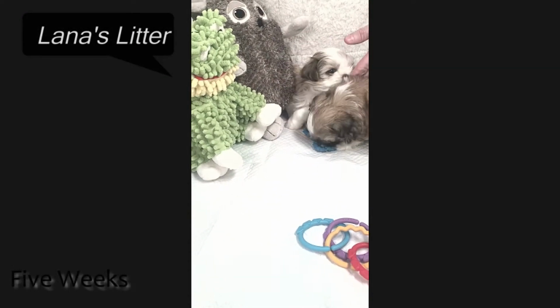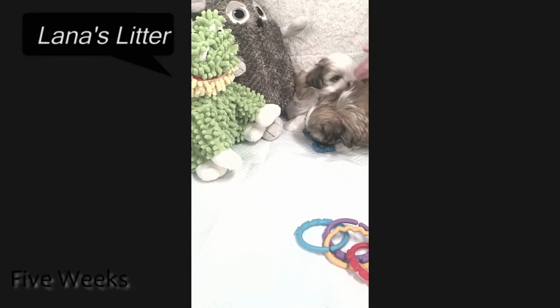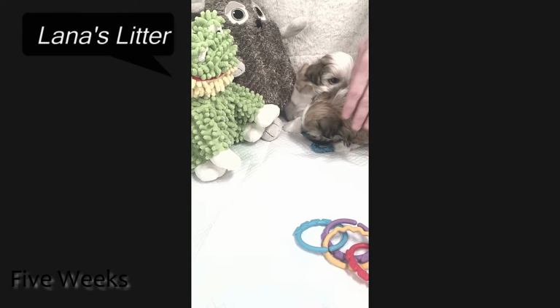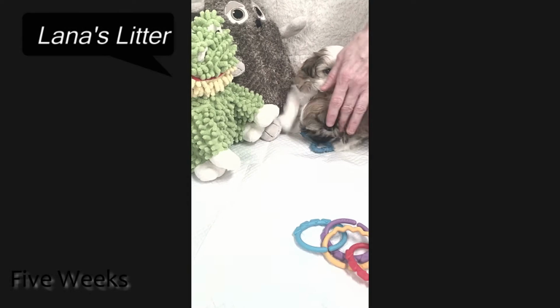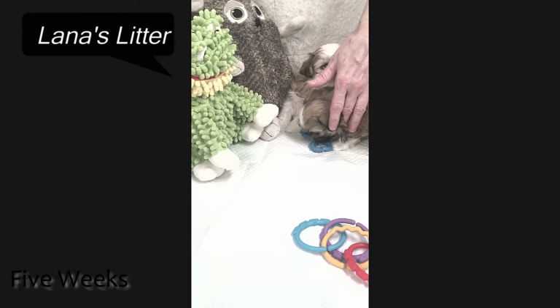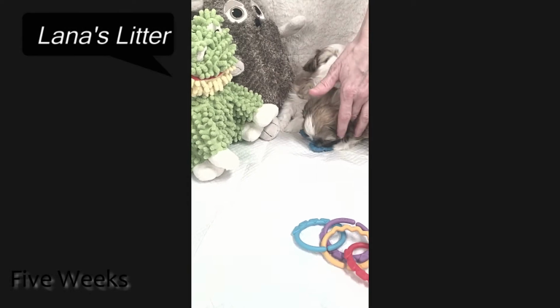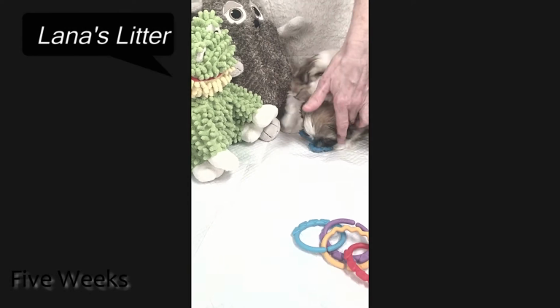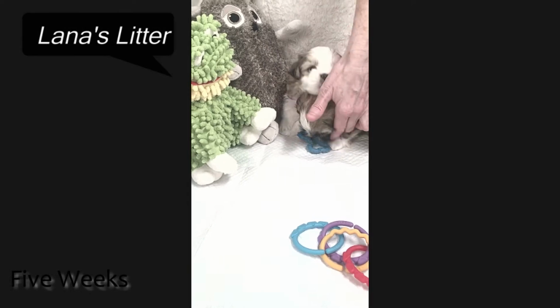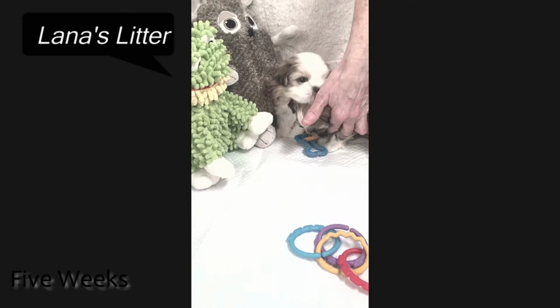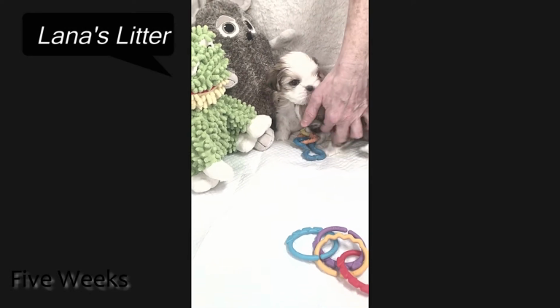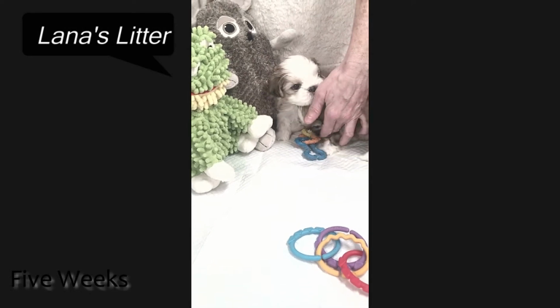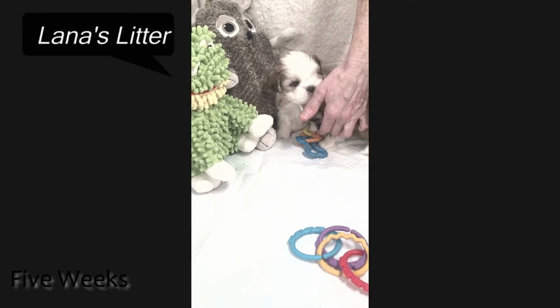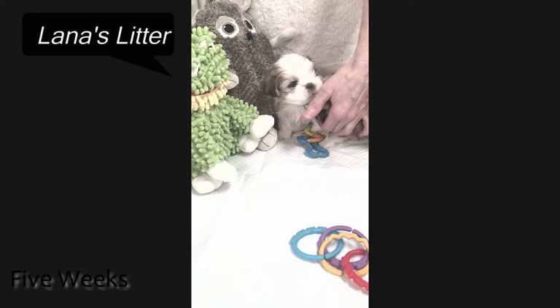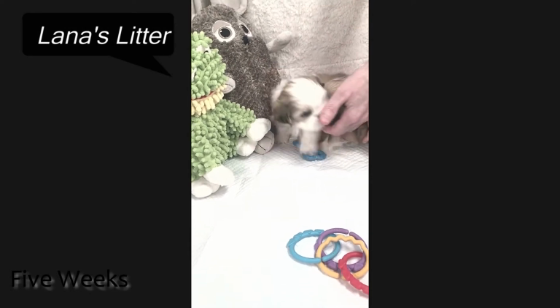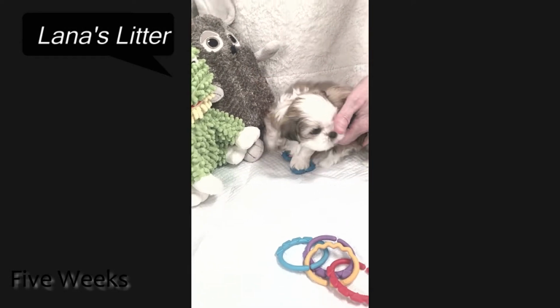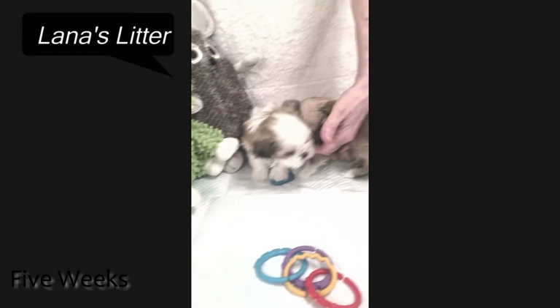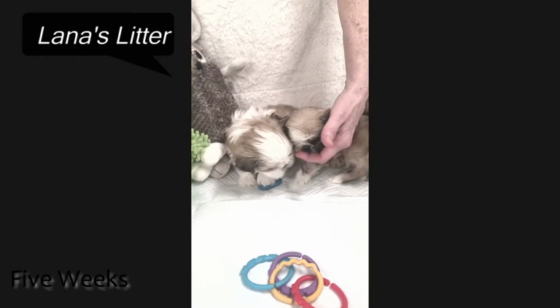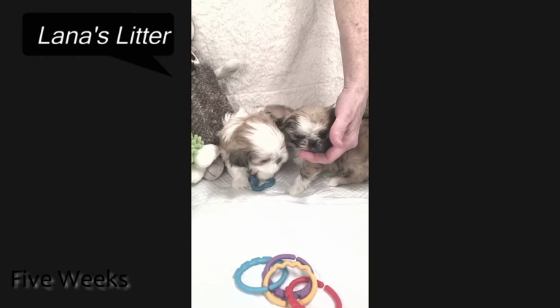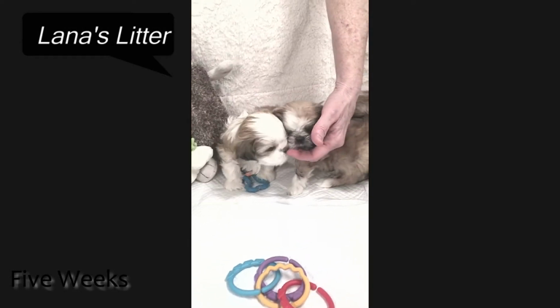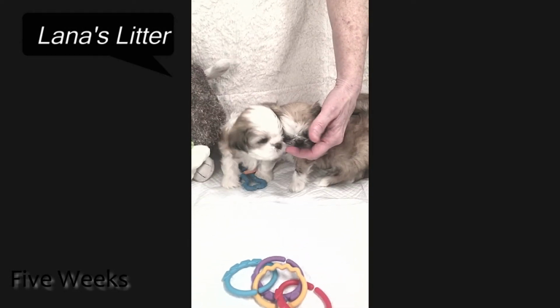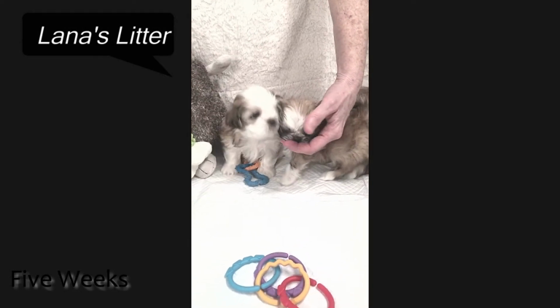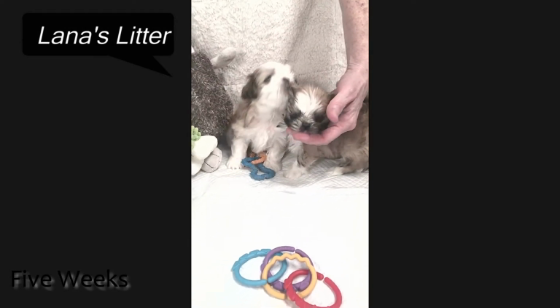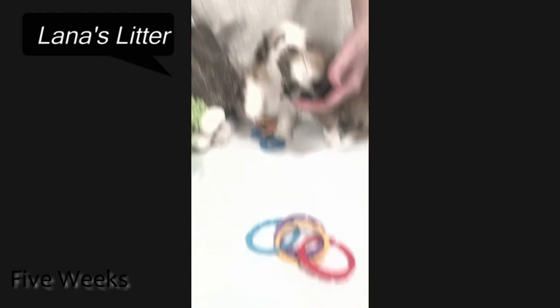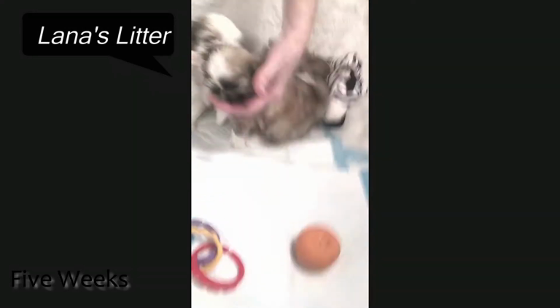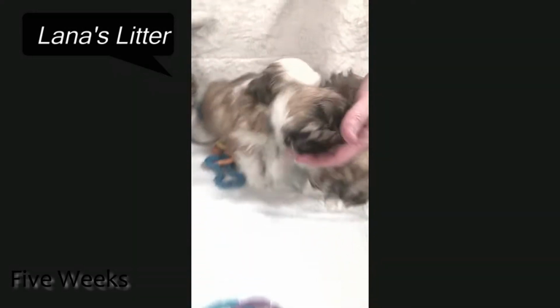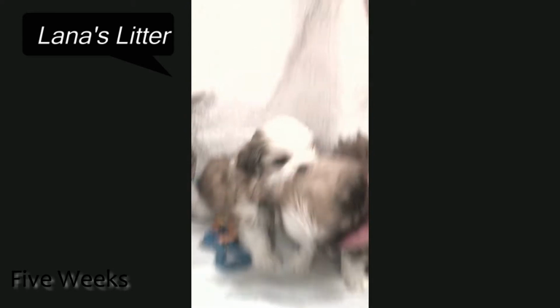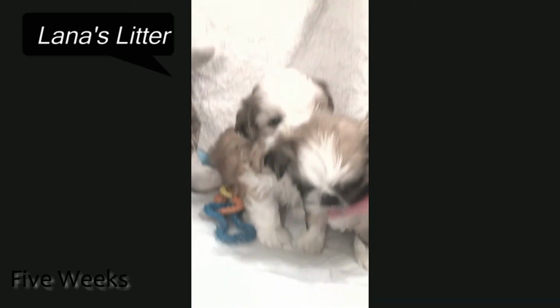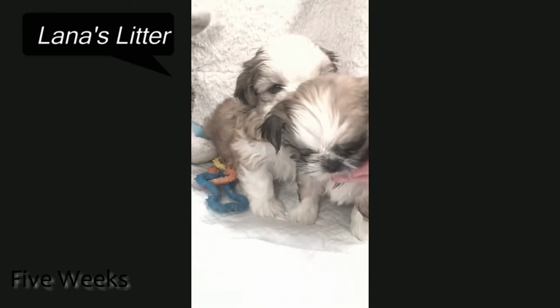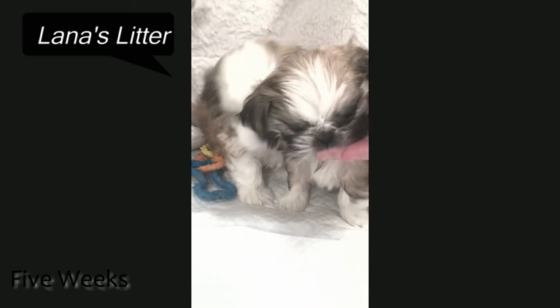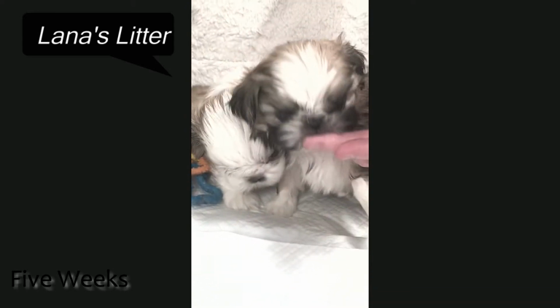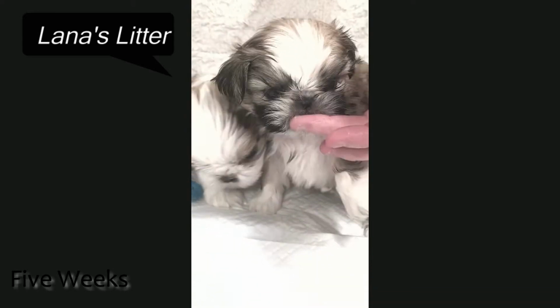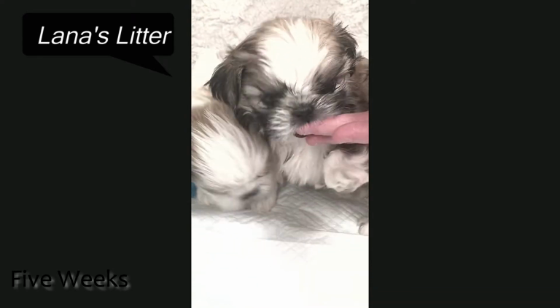And this is Mitch. He is the littlest of the litter, and he is gorgeous. Little bun-bun.